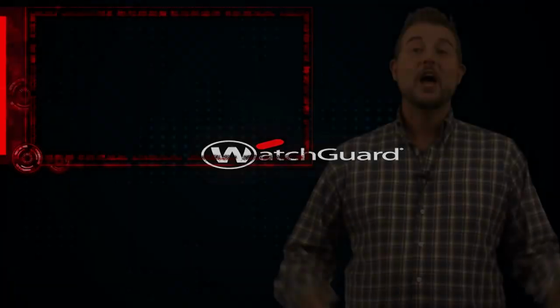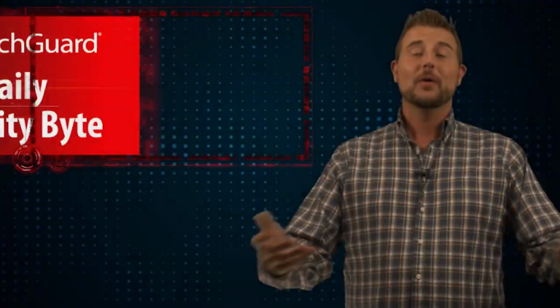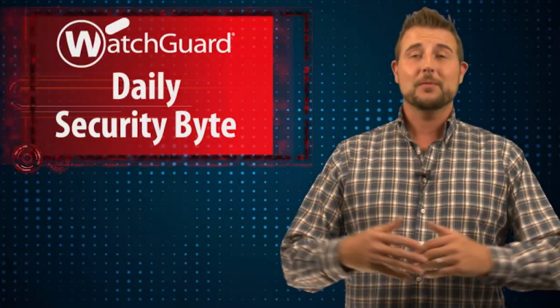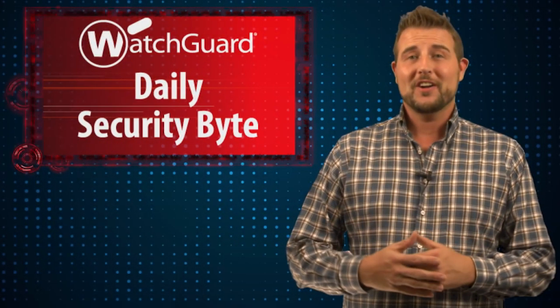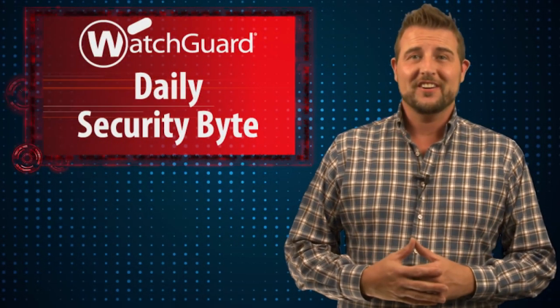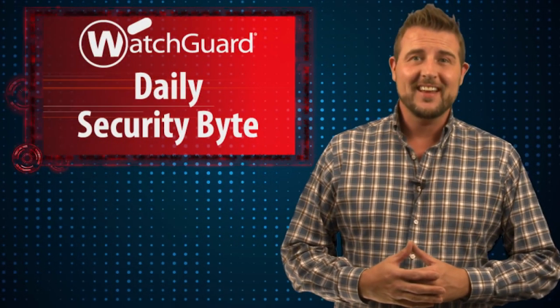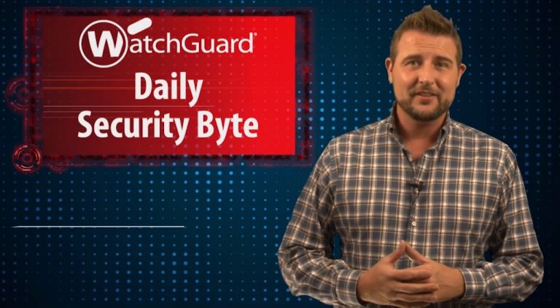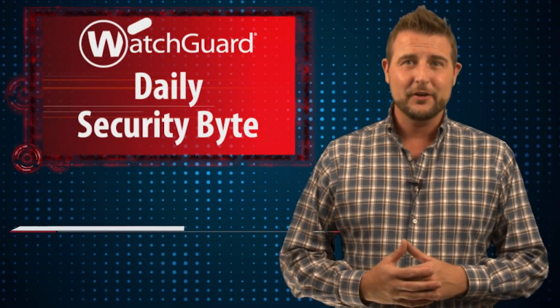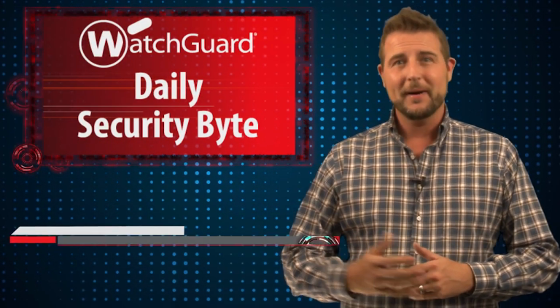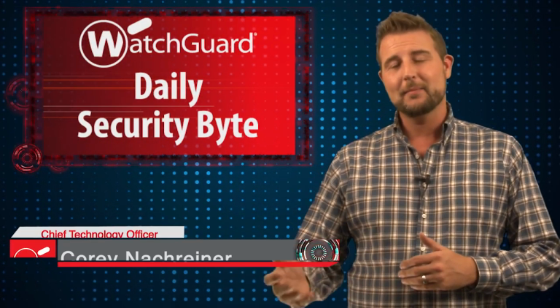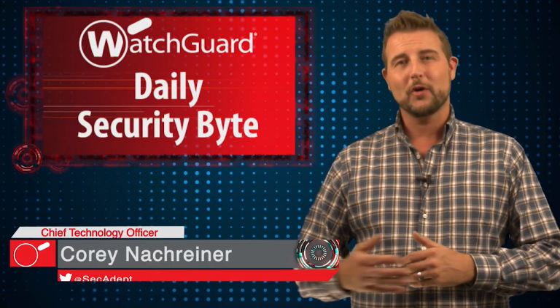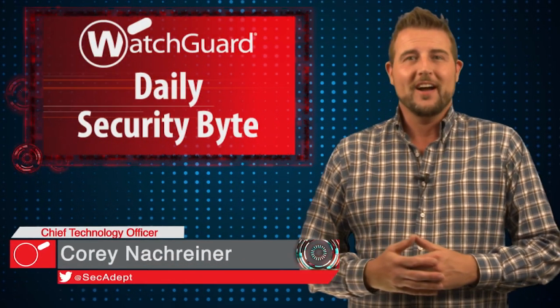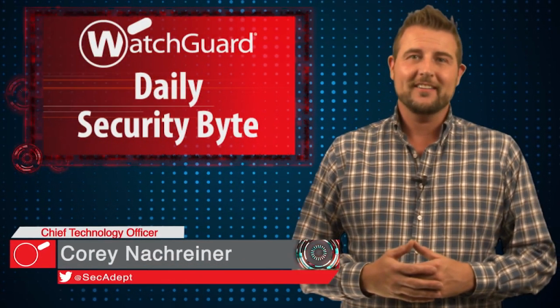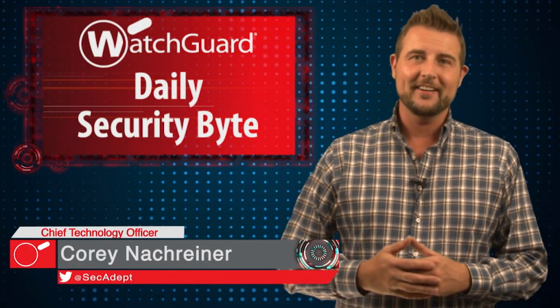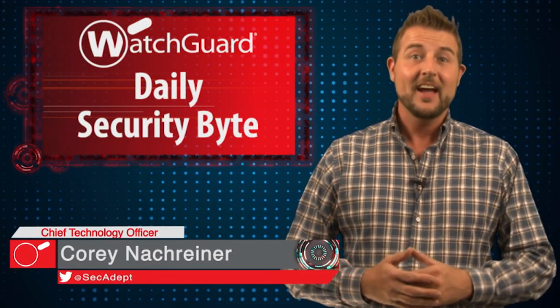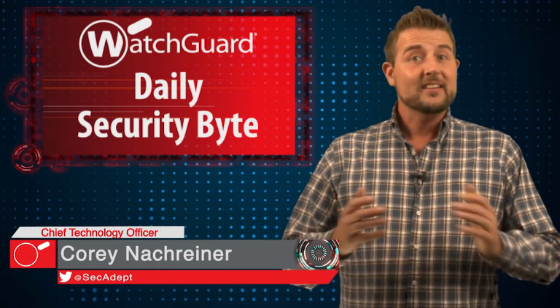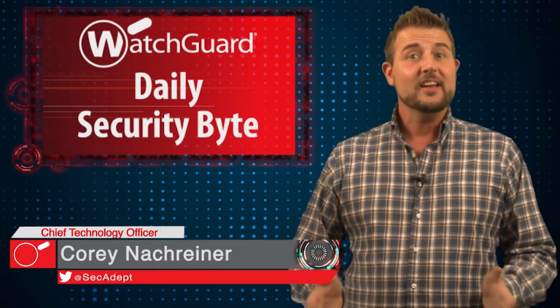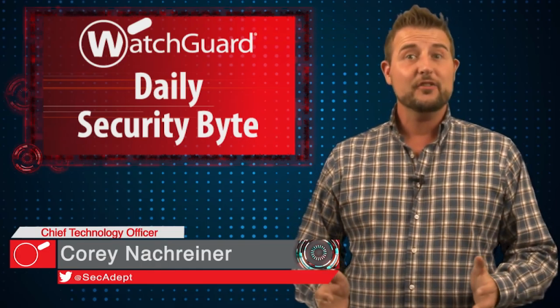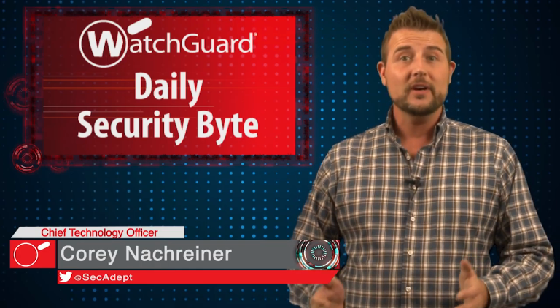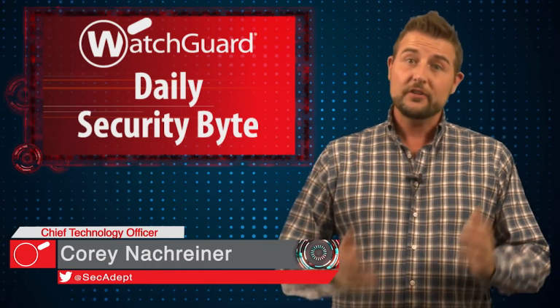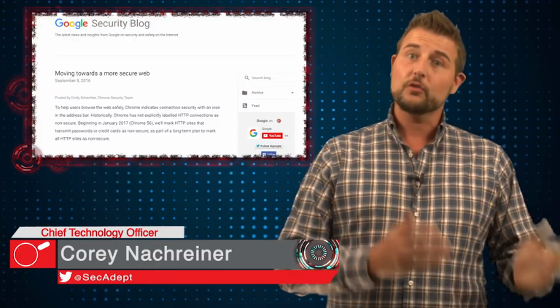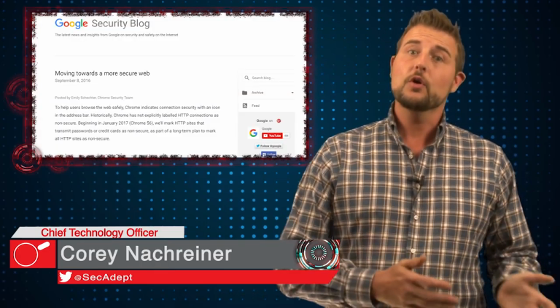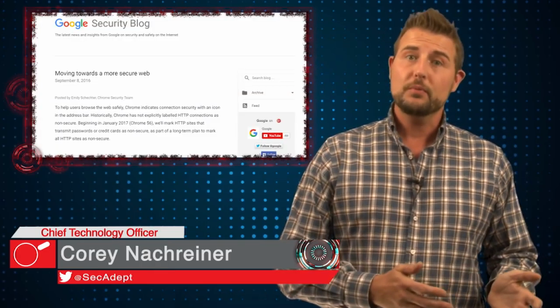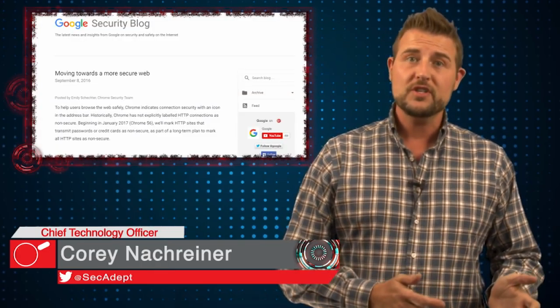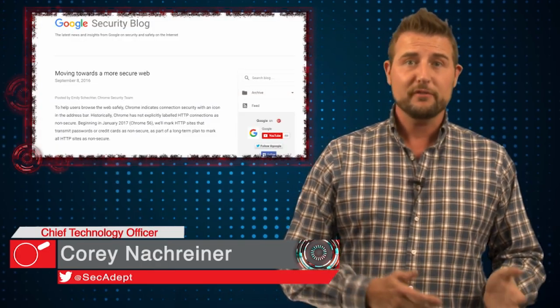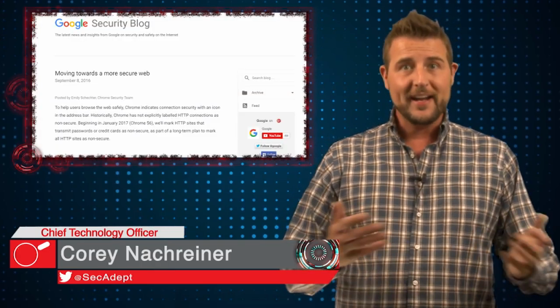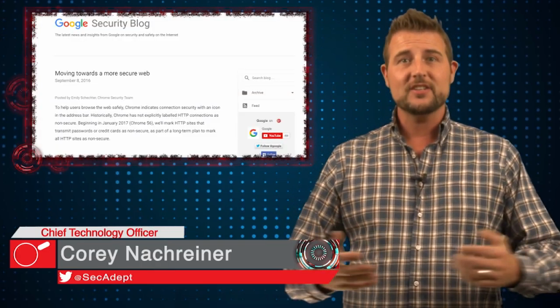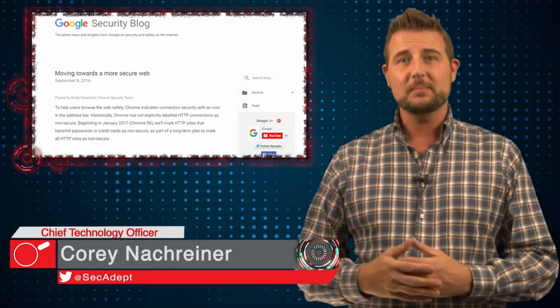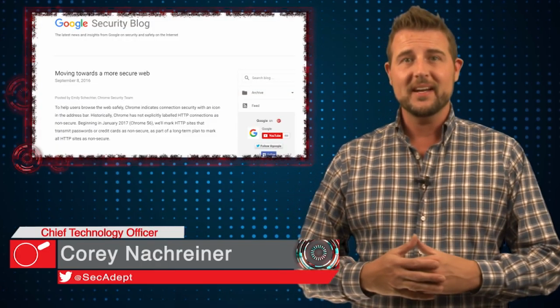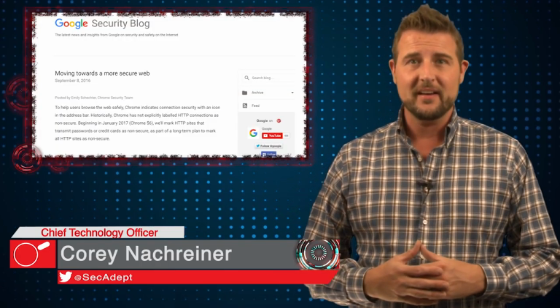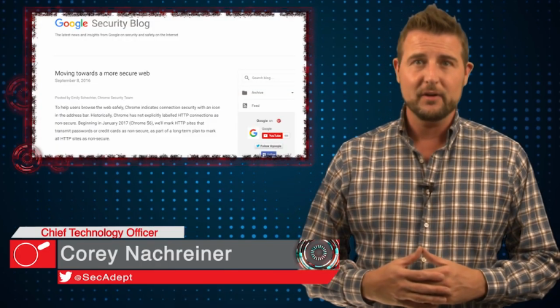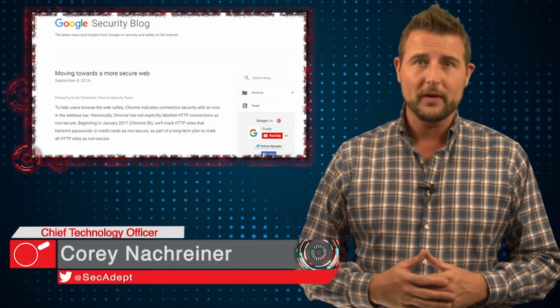Welcome to WatchGuard's Daily Security Byte, I'm Cory Nockreiner. Today's story is Chrome pushing for HTTPS everywhere.